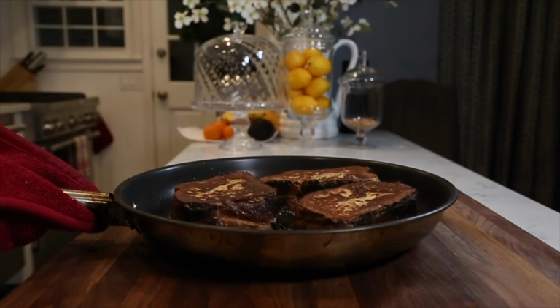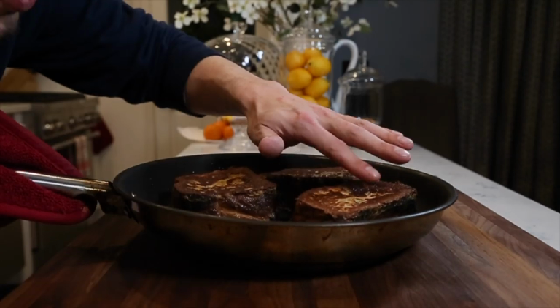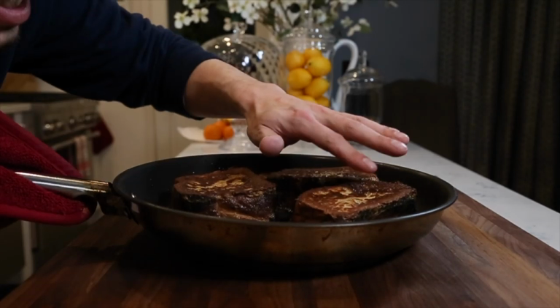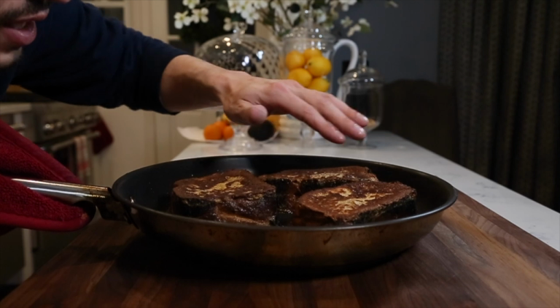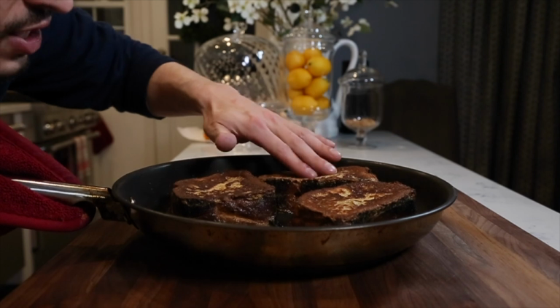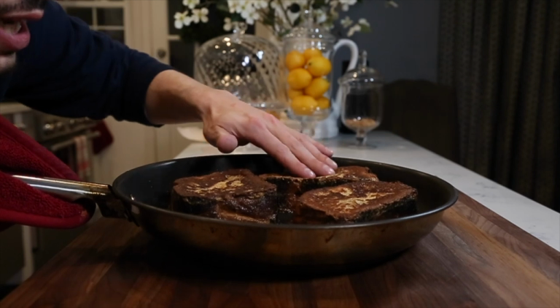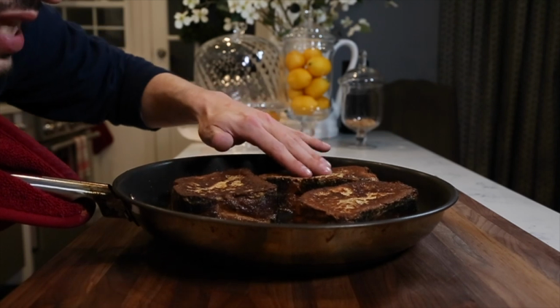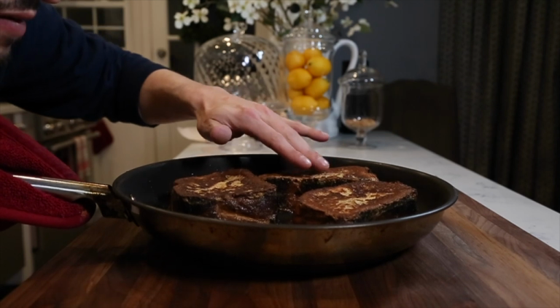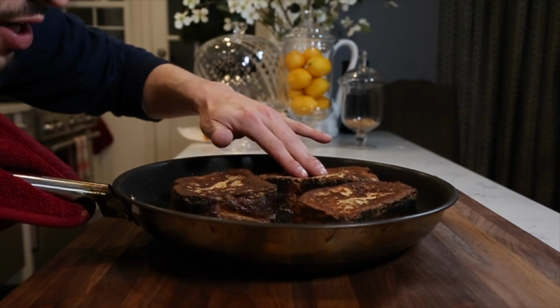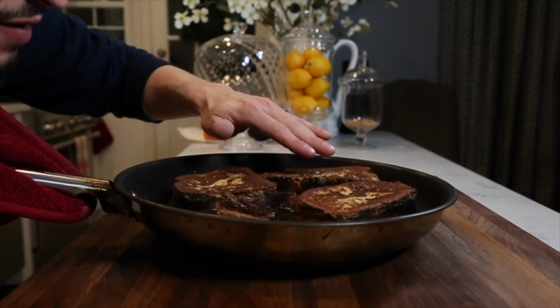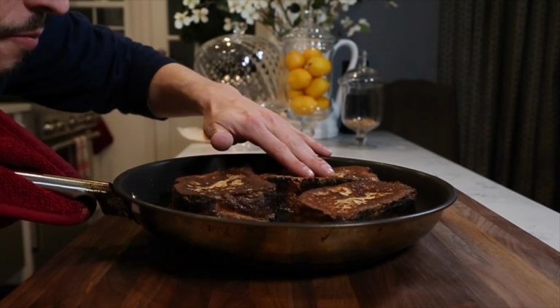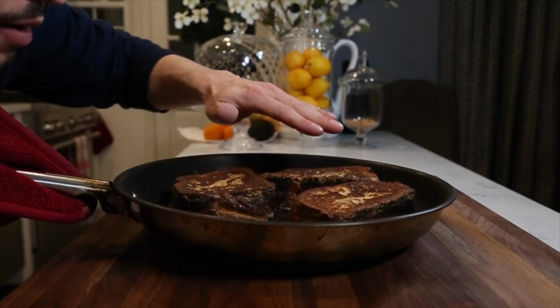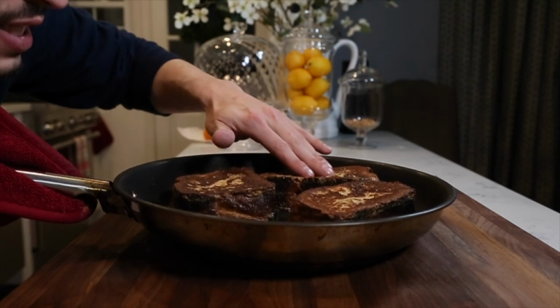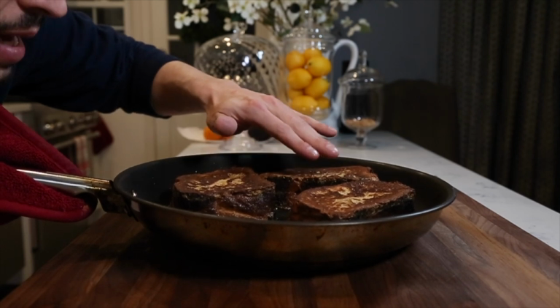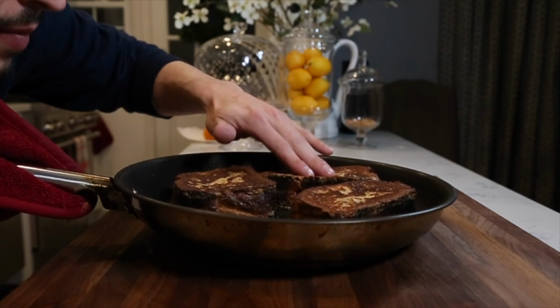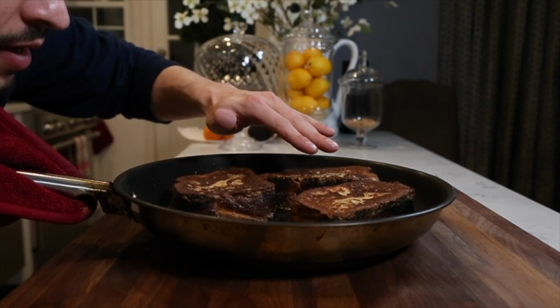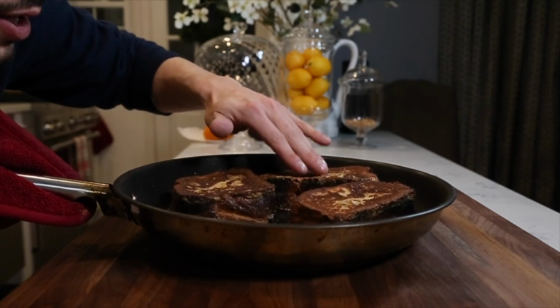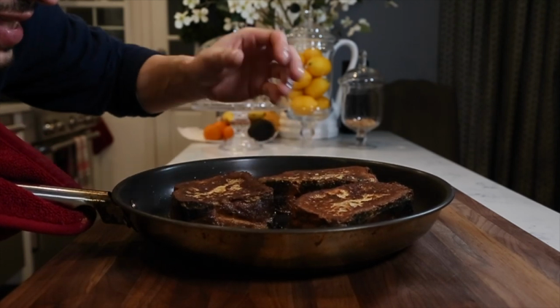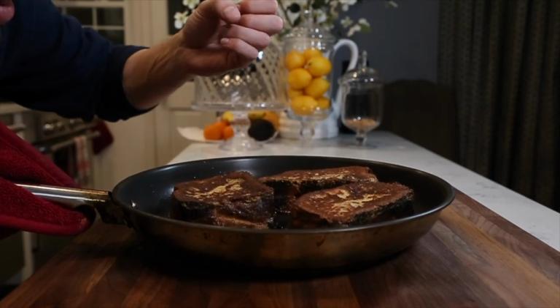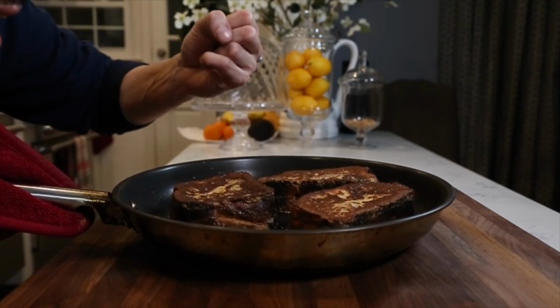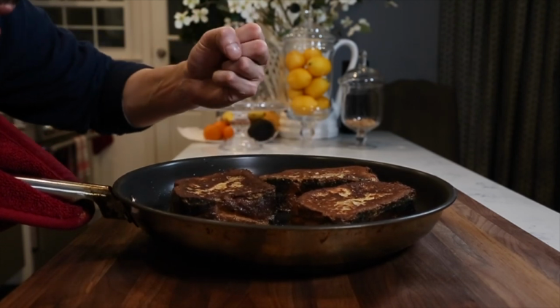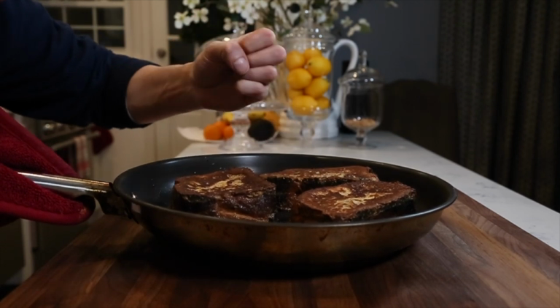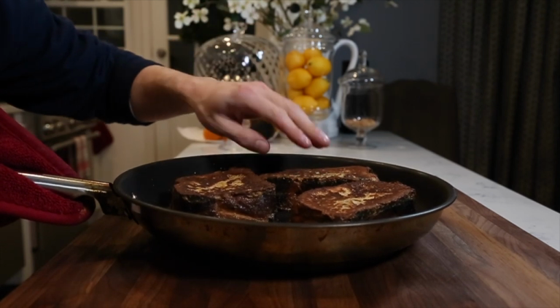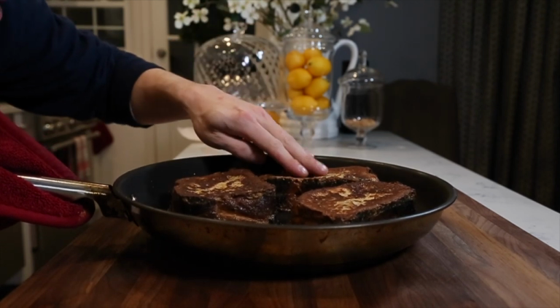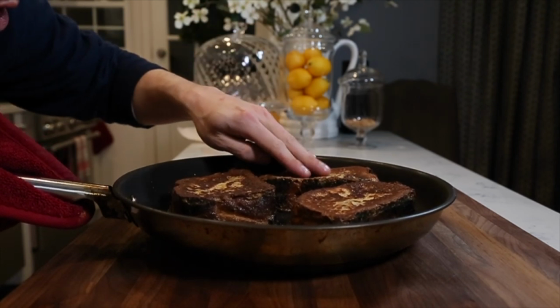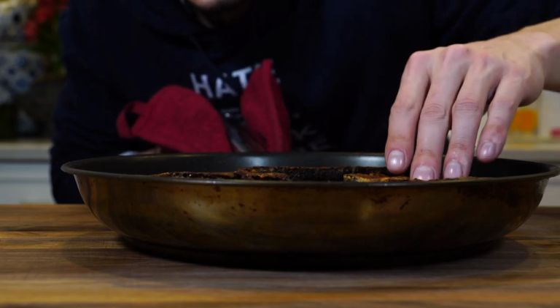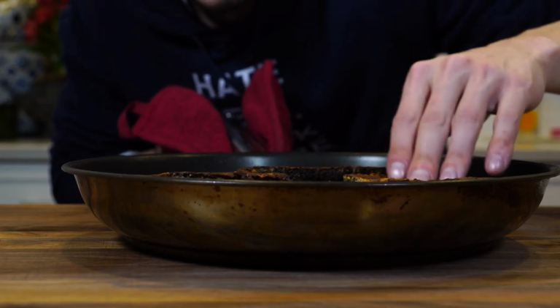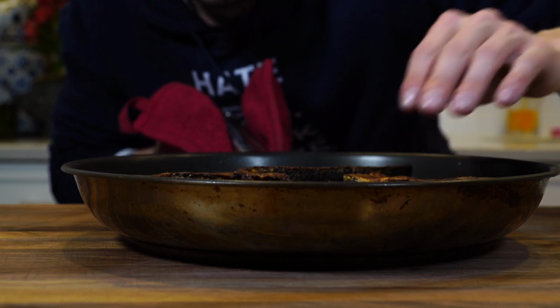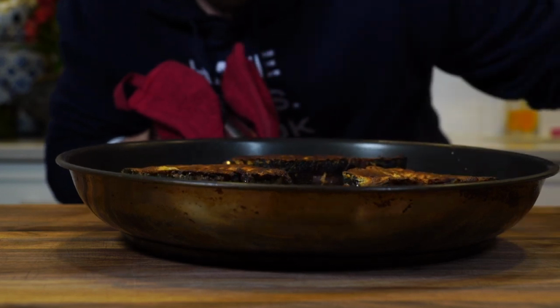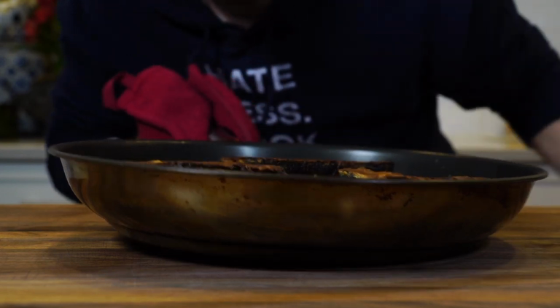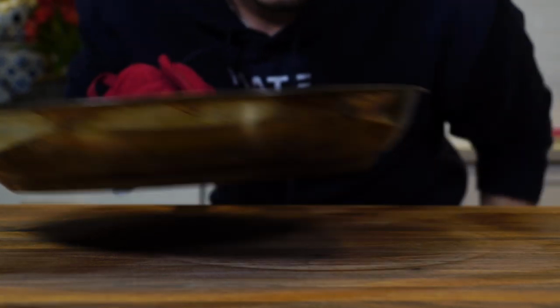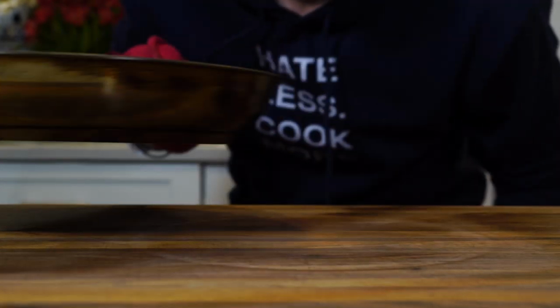When you look at these, they're done when they have a little bit of a bounce to them — you can tell the egg inside is cooked. These are beautiful, they're like pillows.